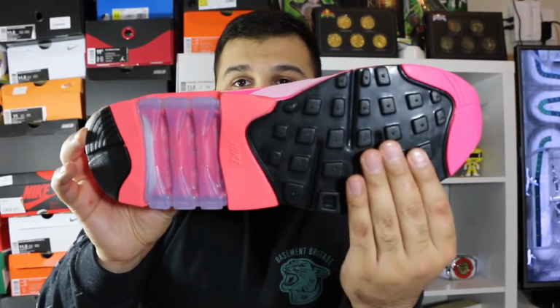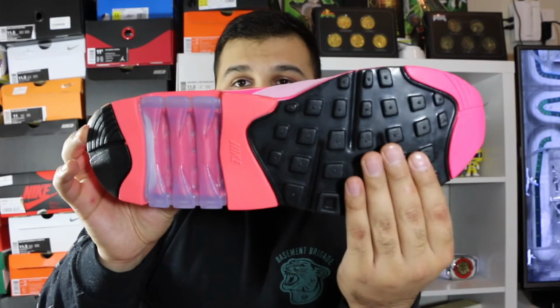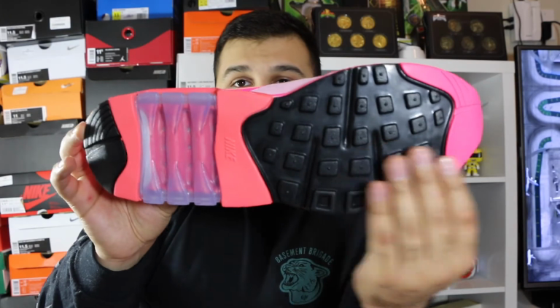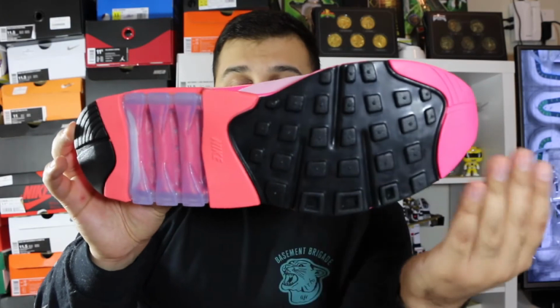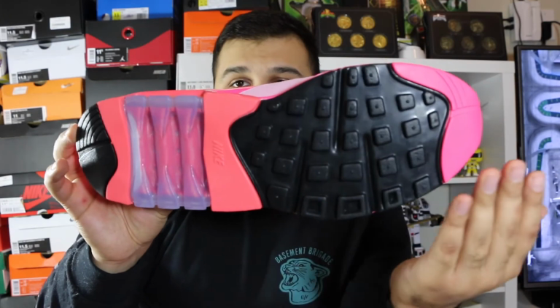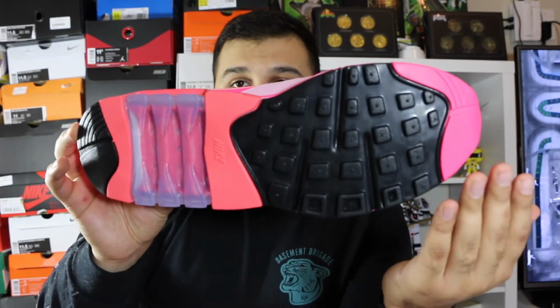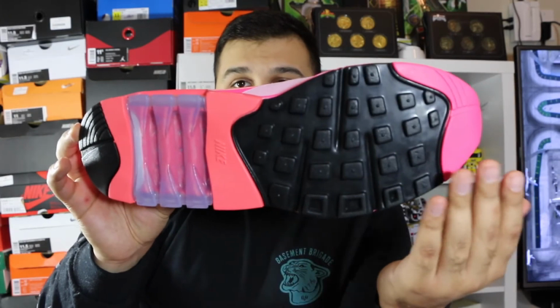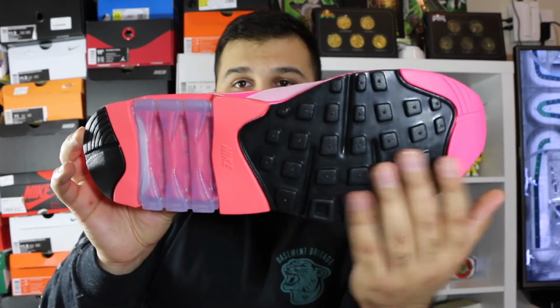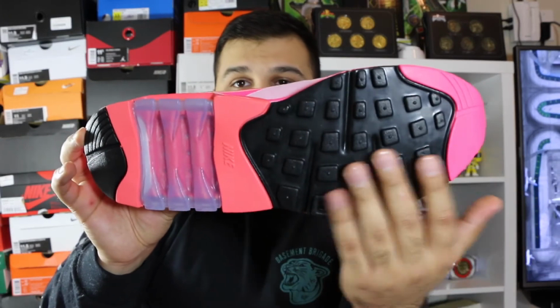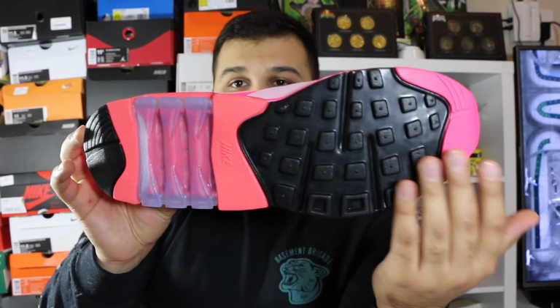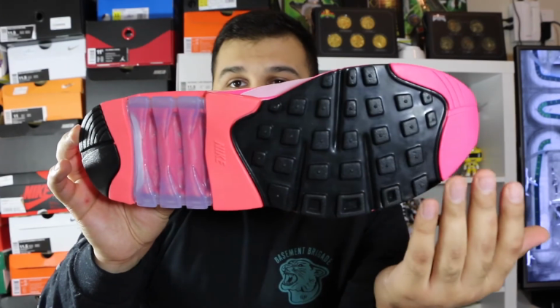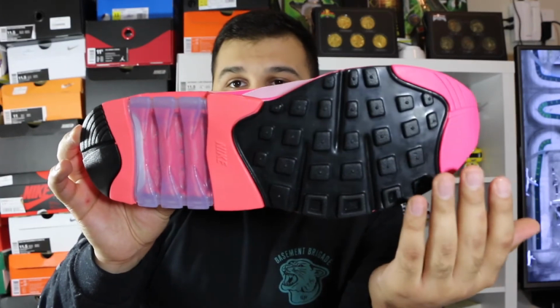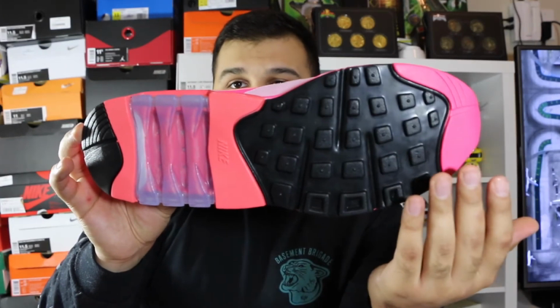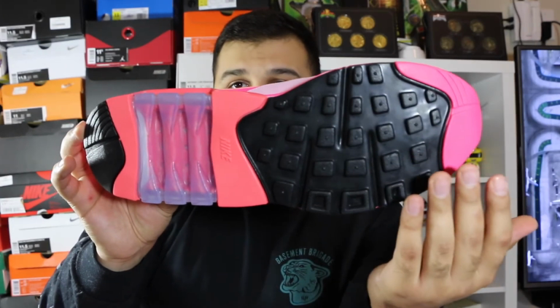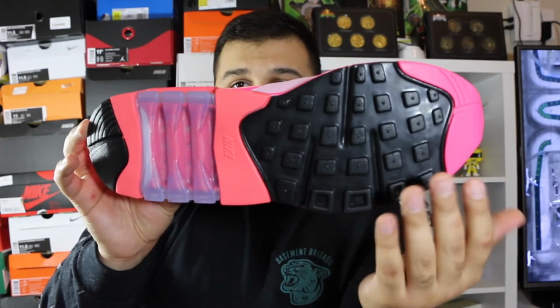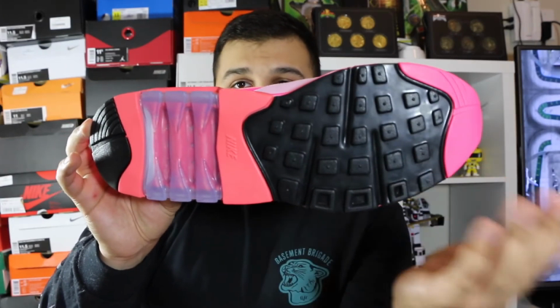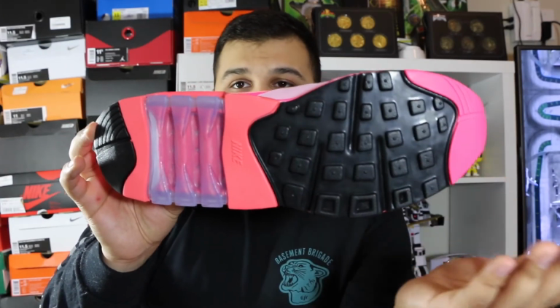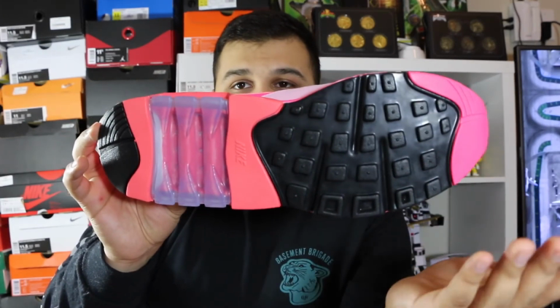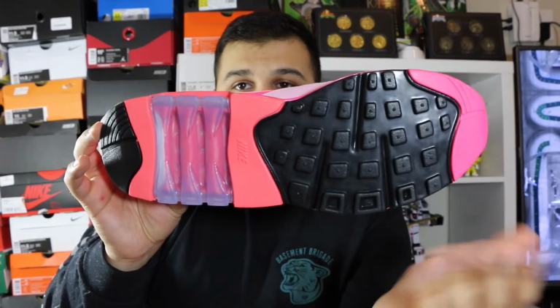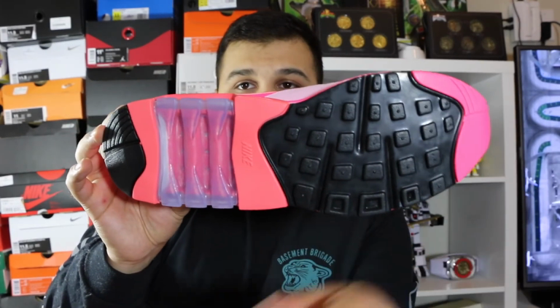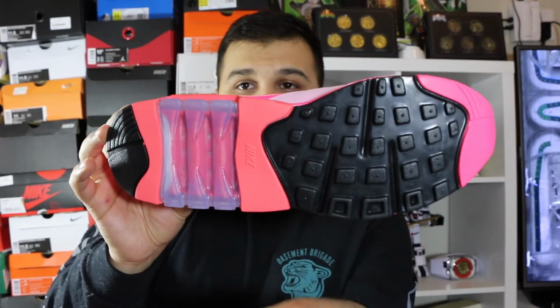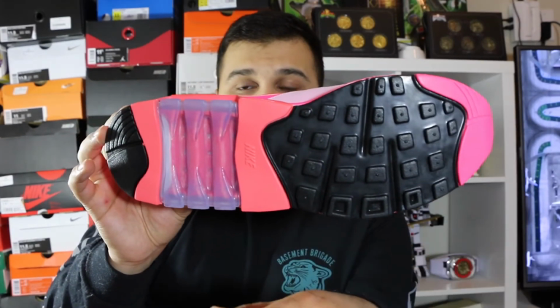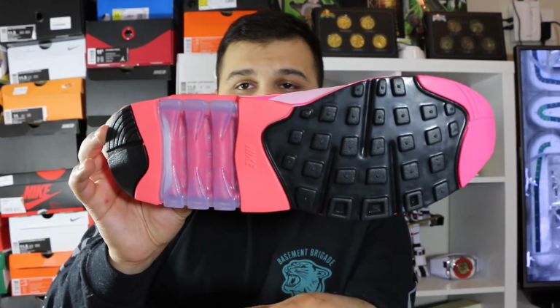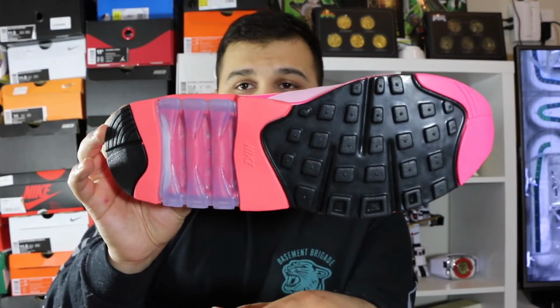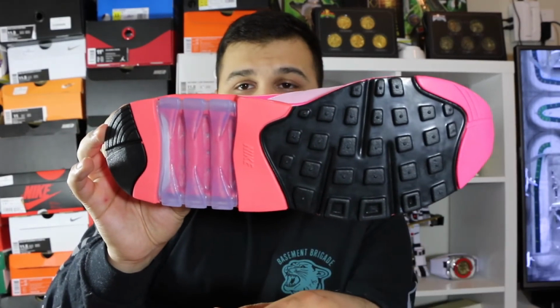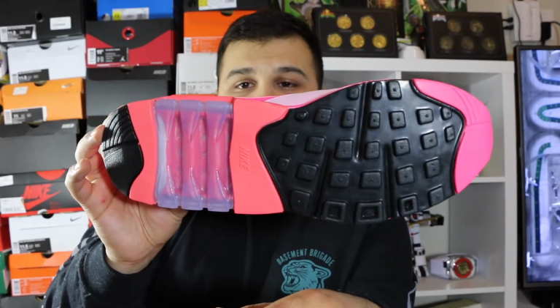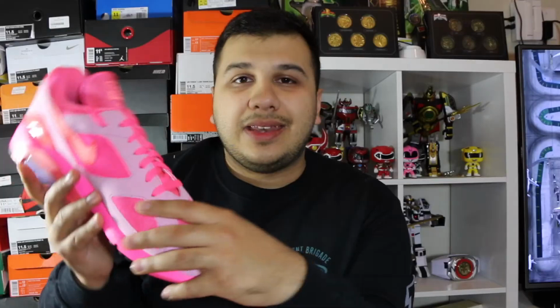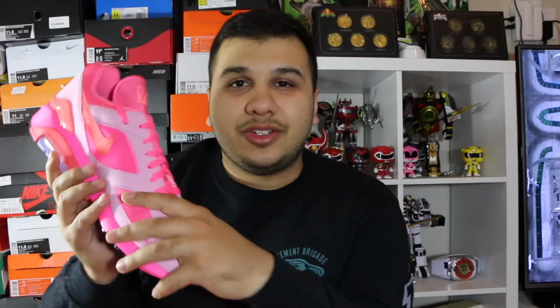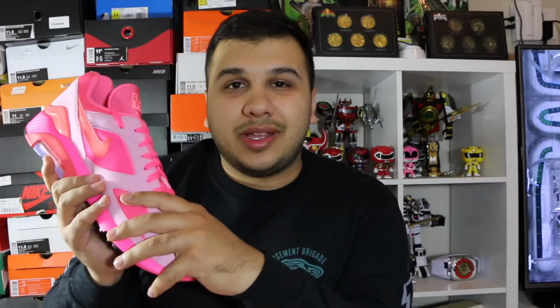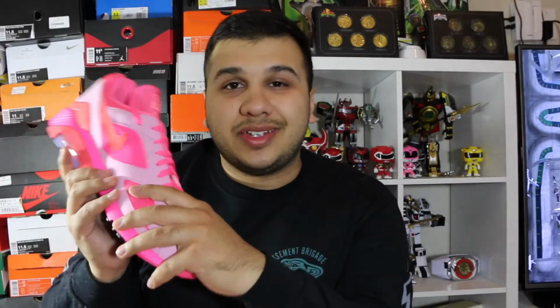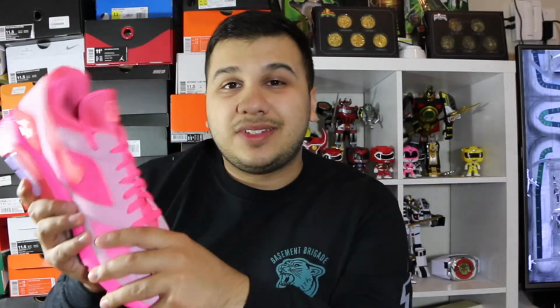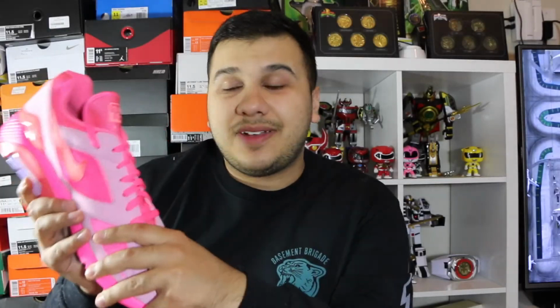The outsole right here gives you your Air unit window which is super nice and translucent, and then you get your Nike forefoot which is just the waffle pattern — nothing too crazy.